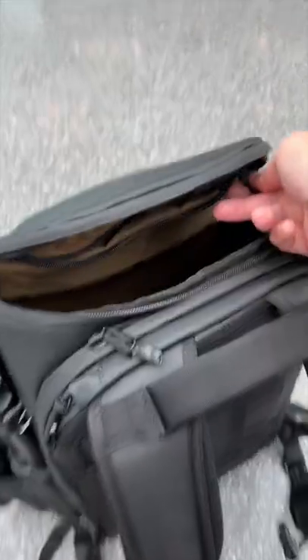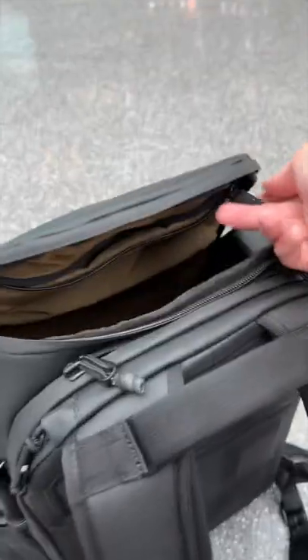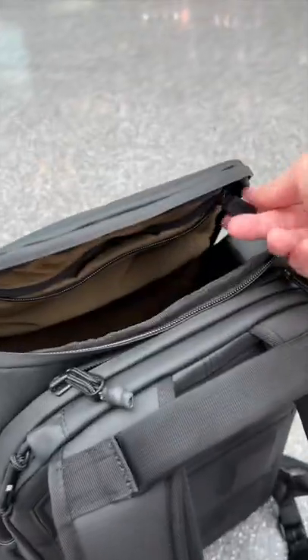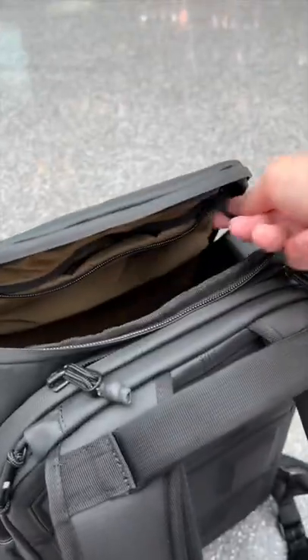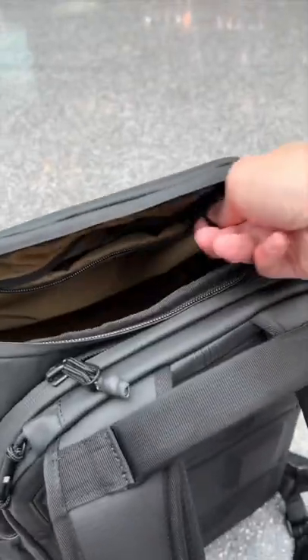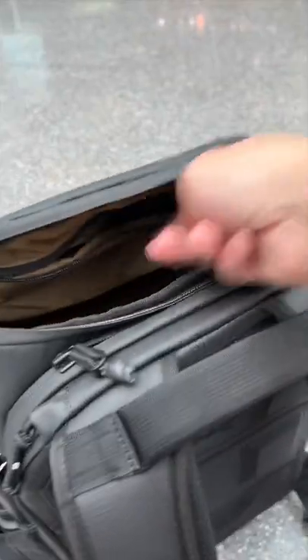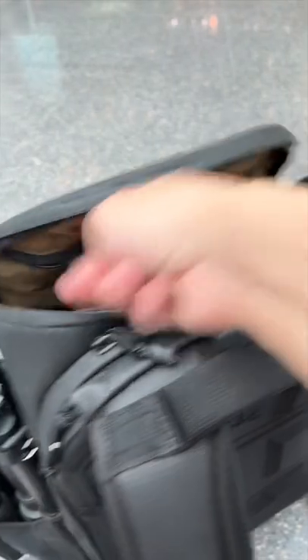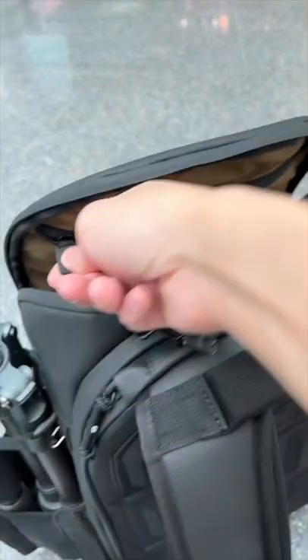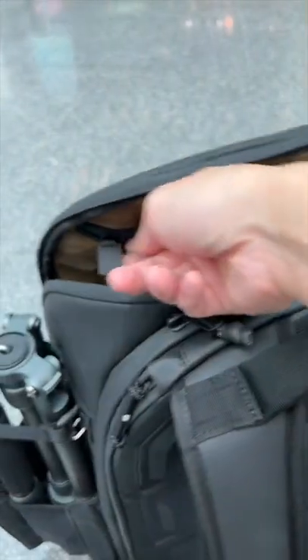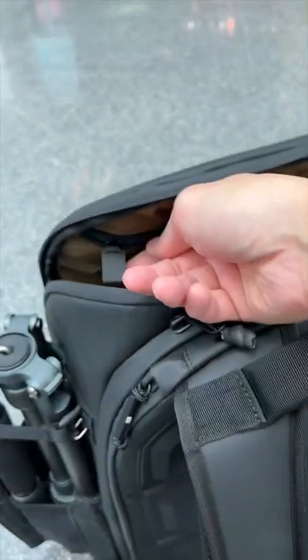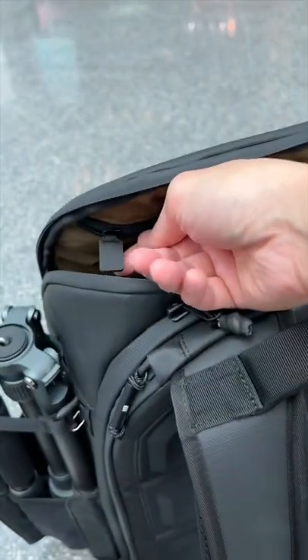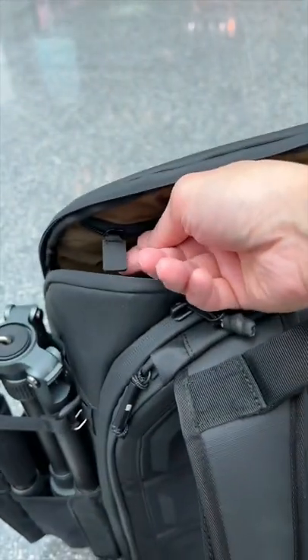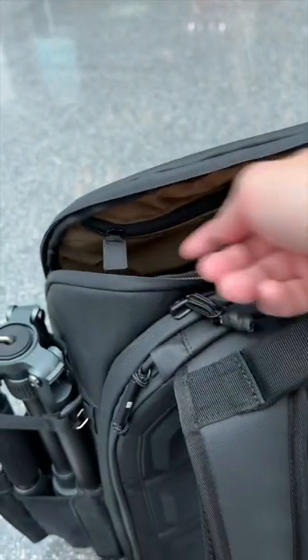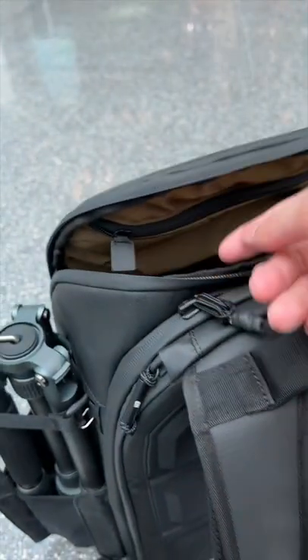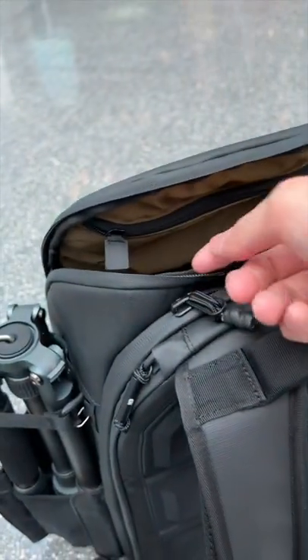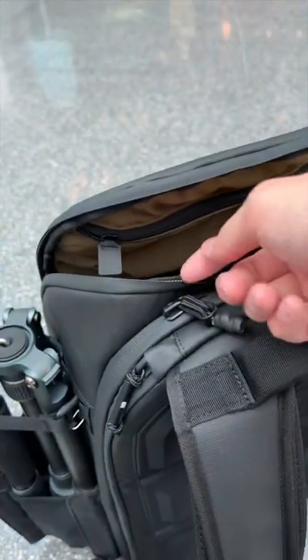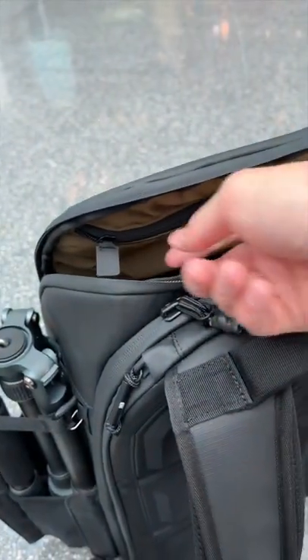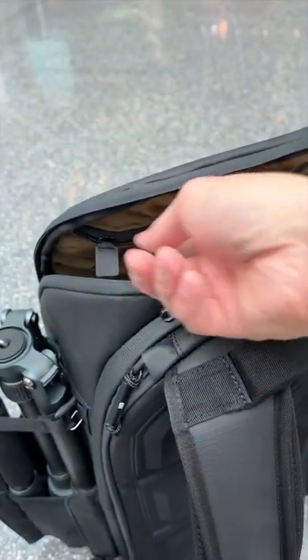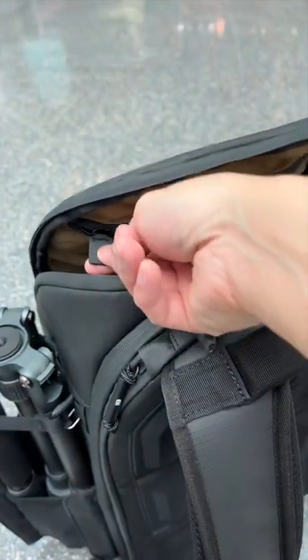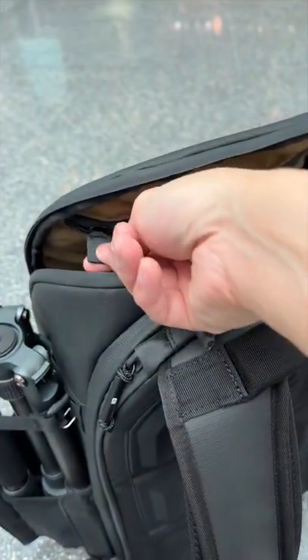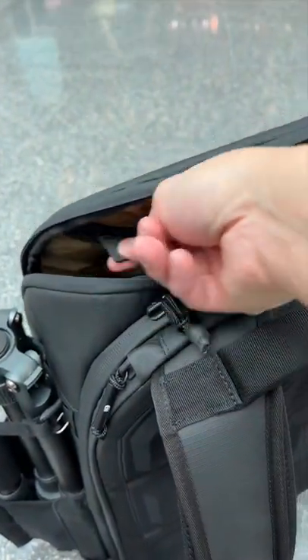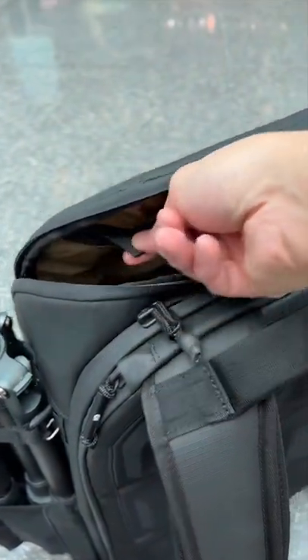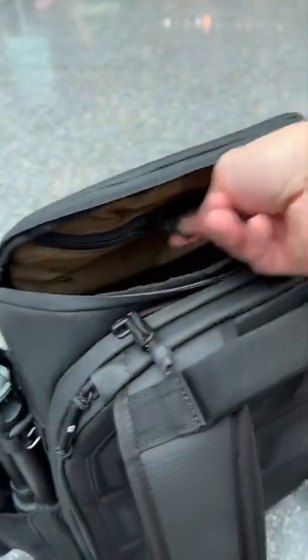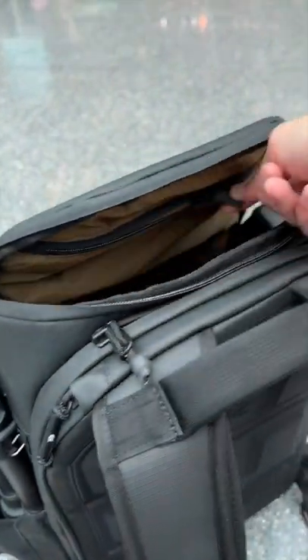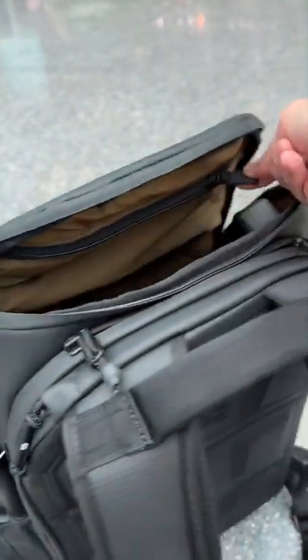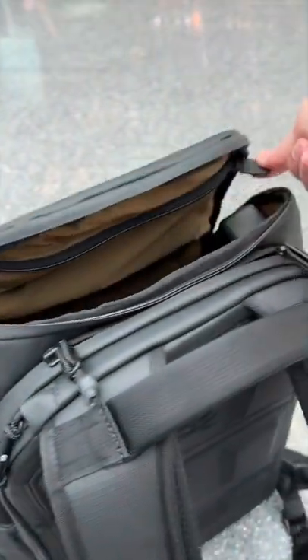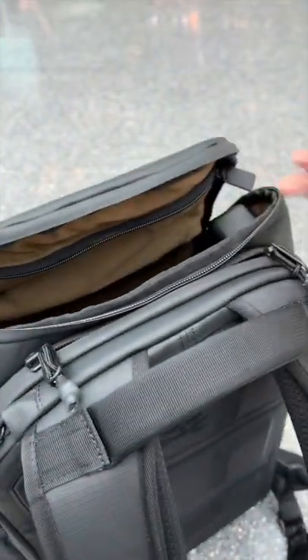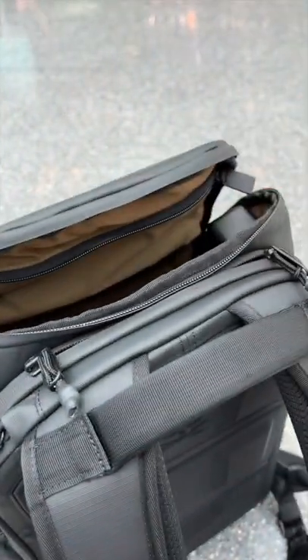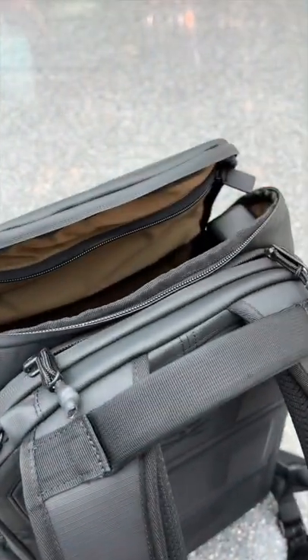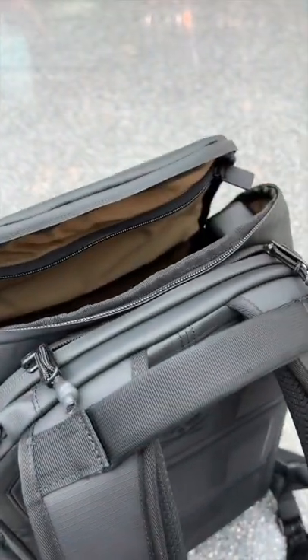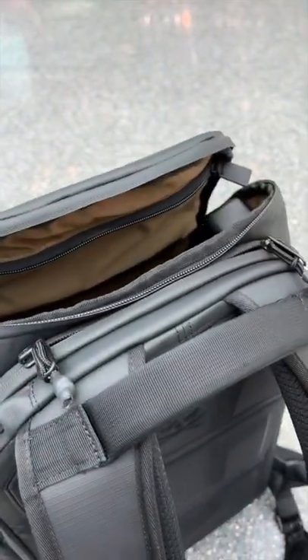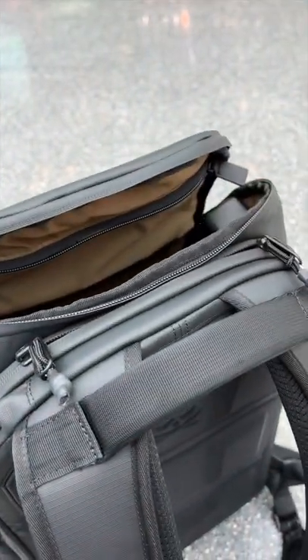Another small detail is the zipper flap. It's always angled so it's not dangling. It's very natural and easy to grab.